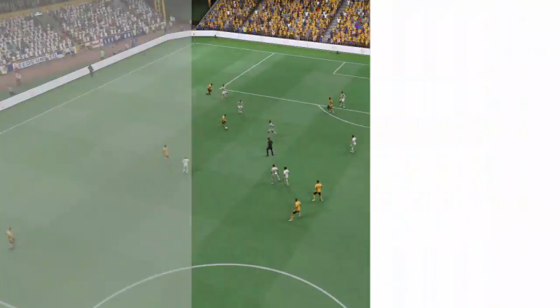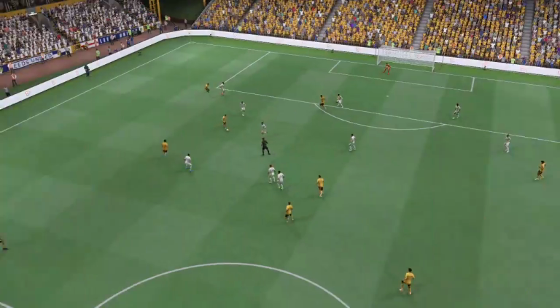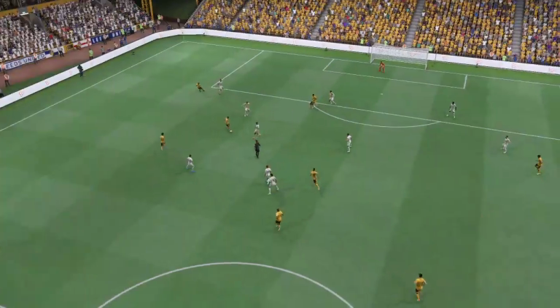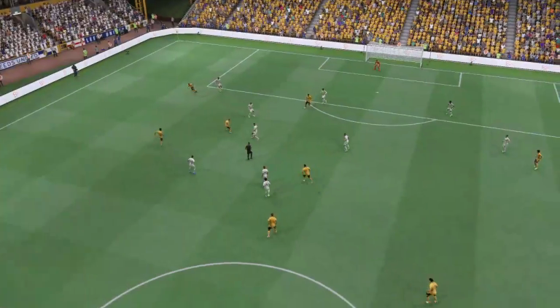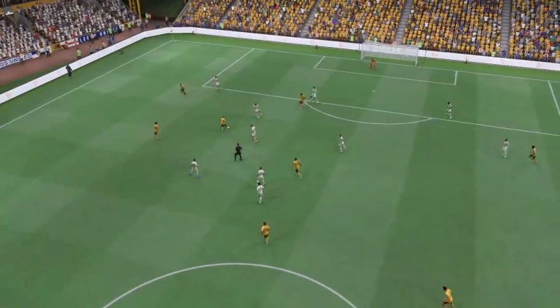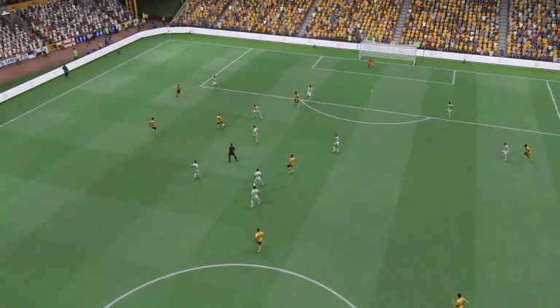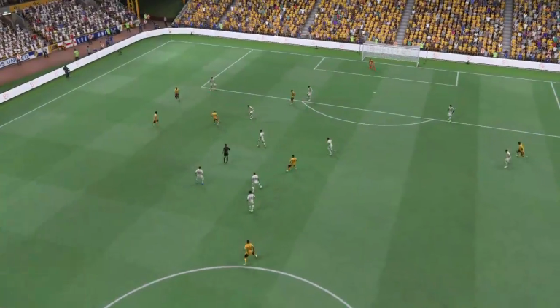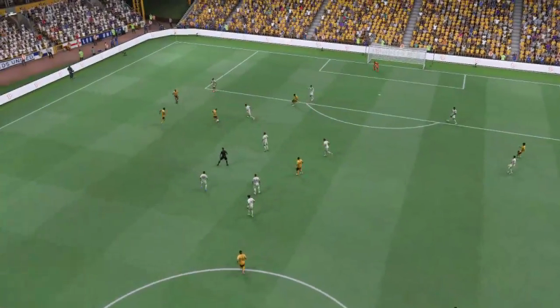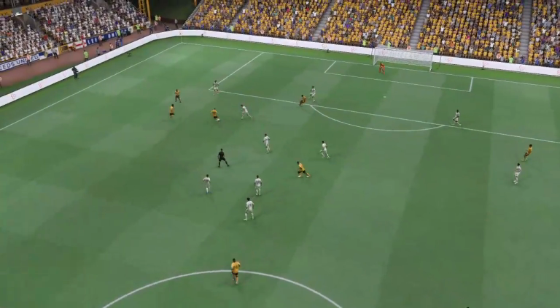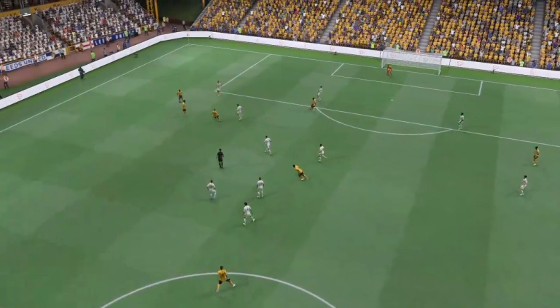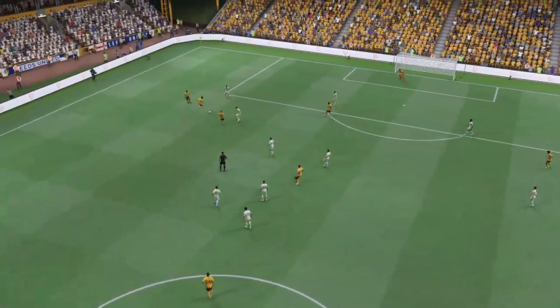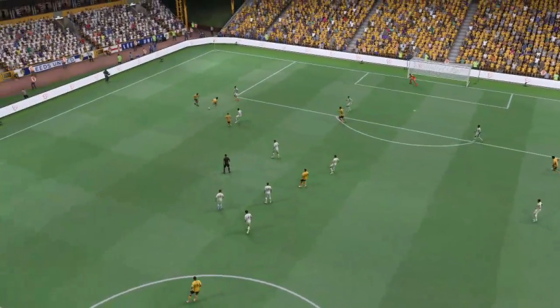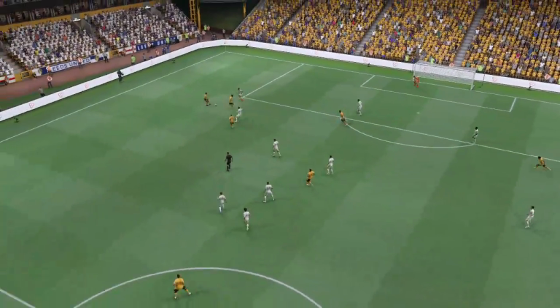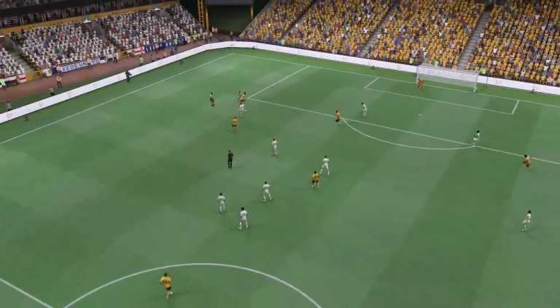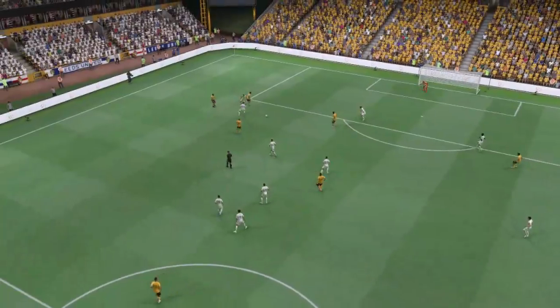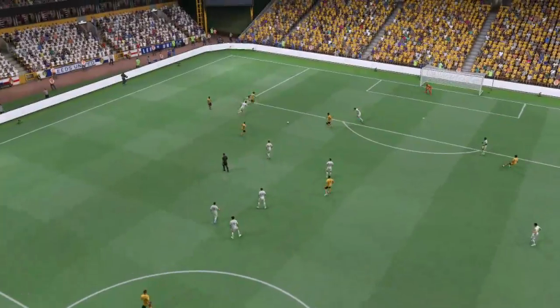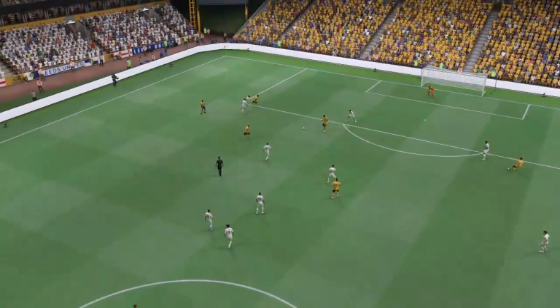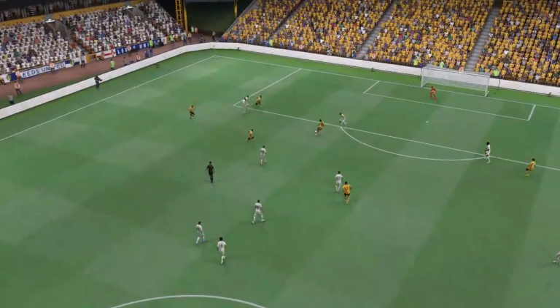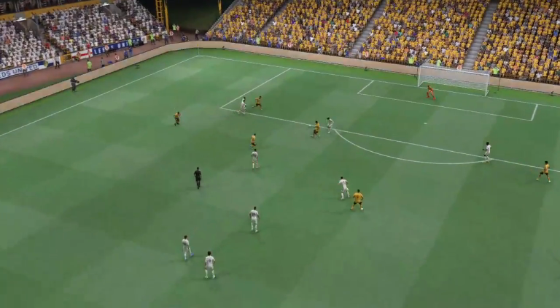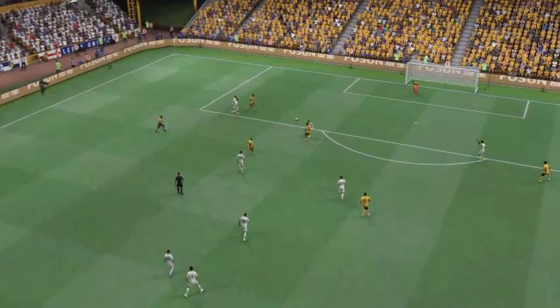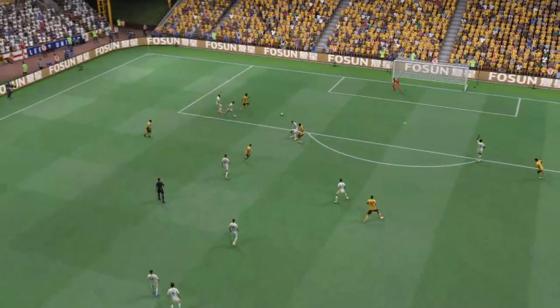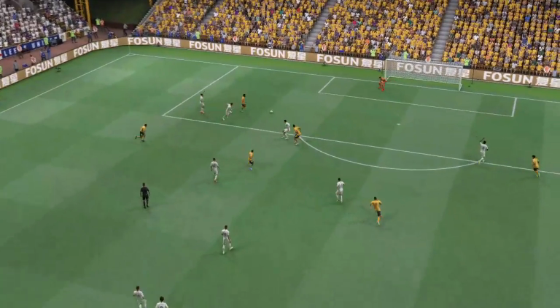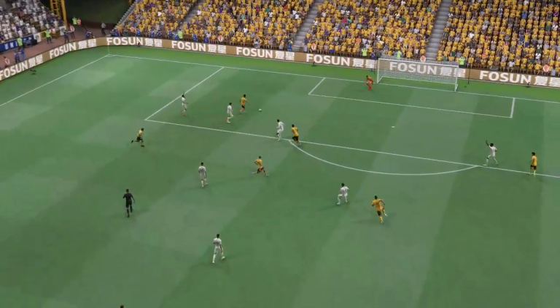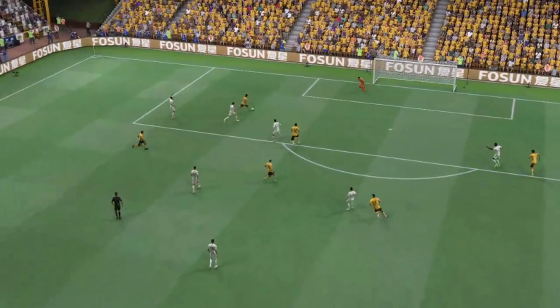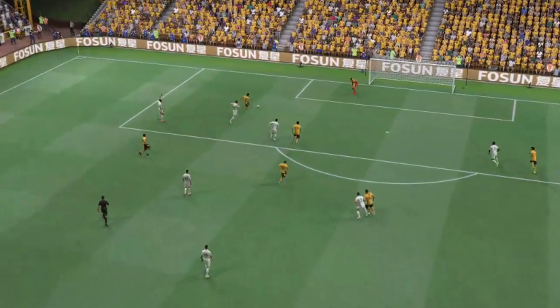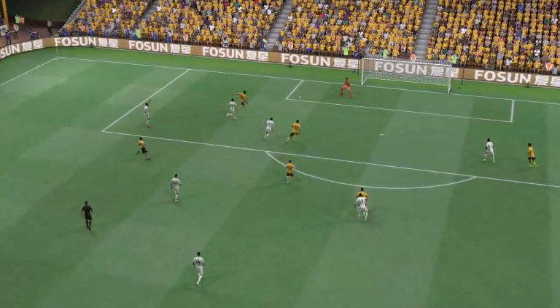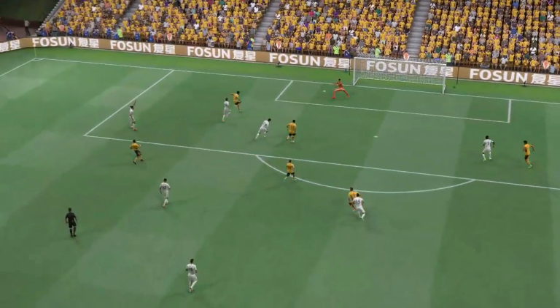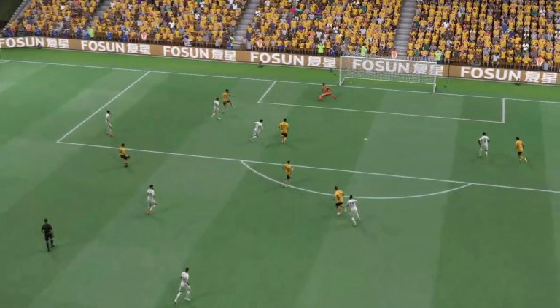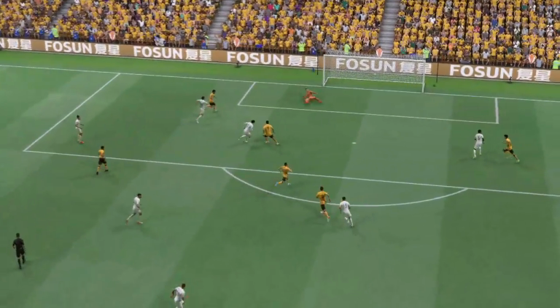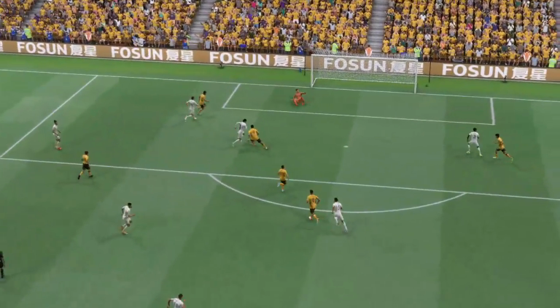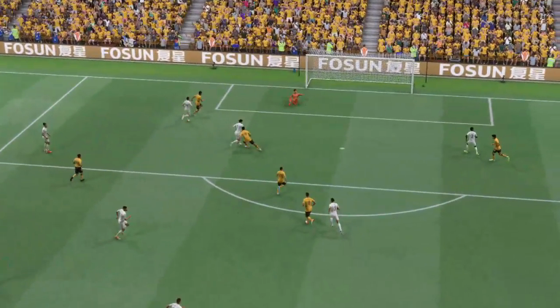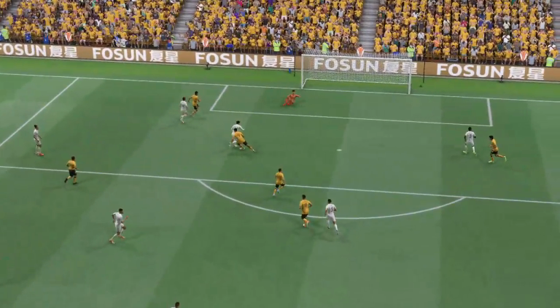Well, just look at how poor the defending is here. But I have to say it's still a very tidy finish. He looked really assured there.